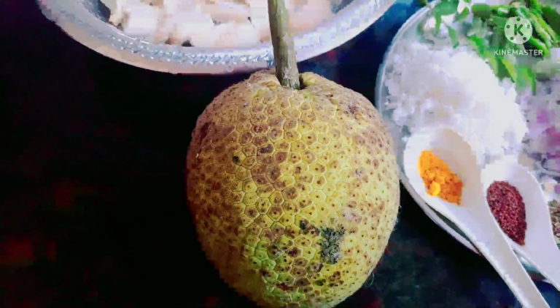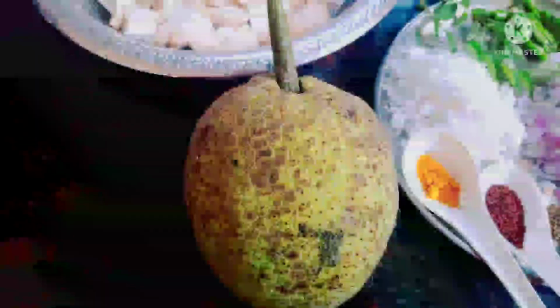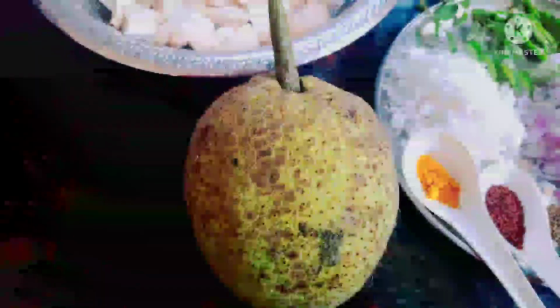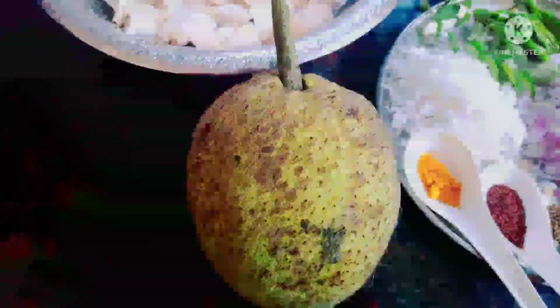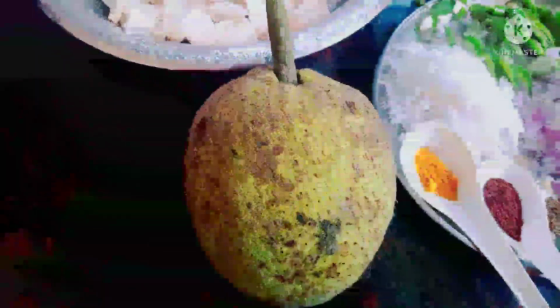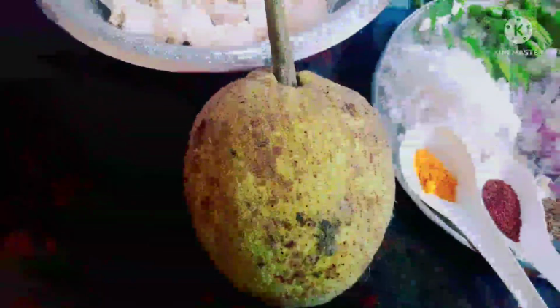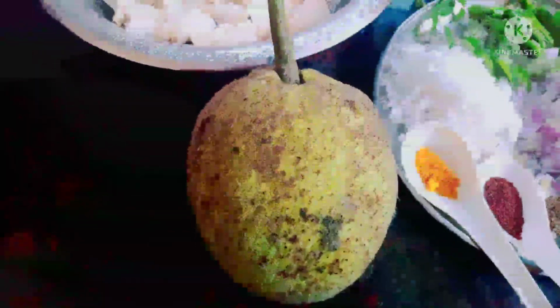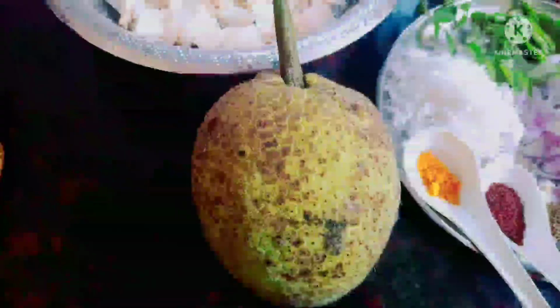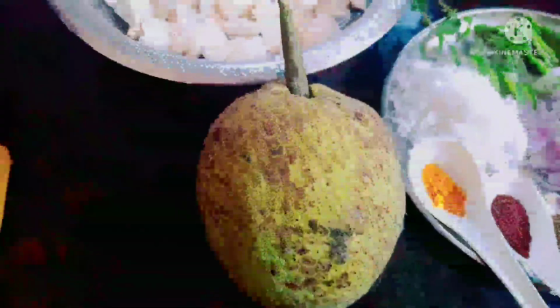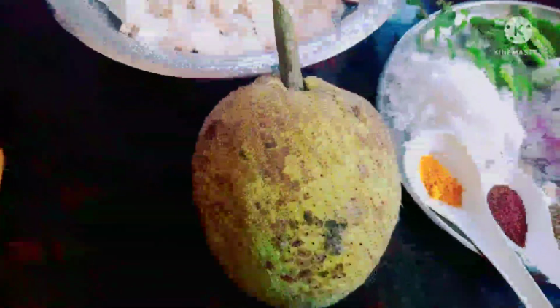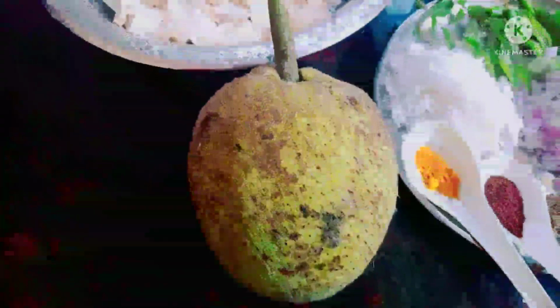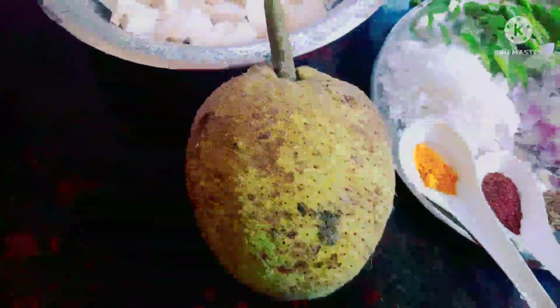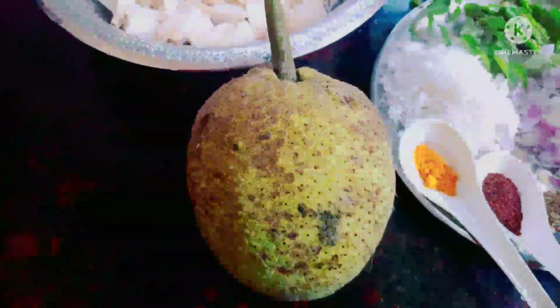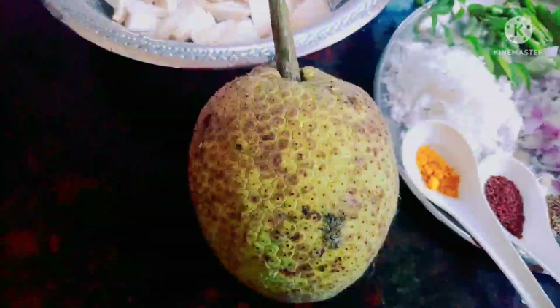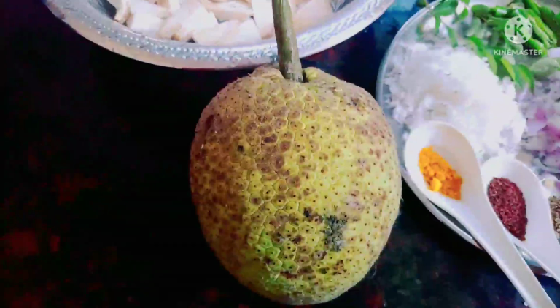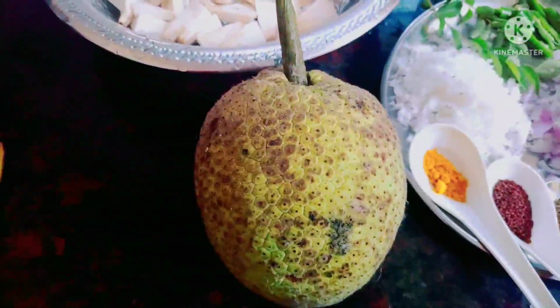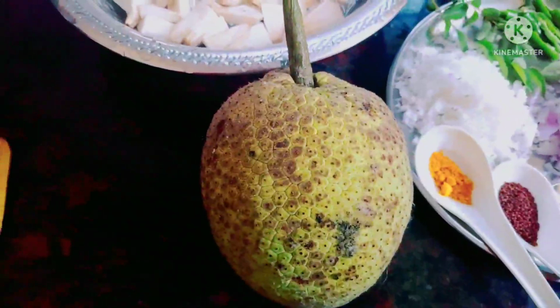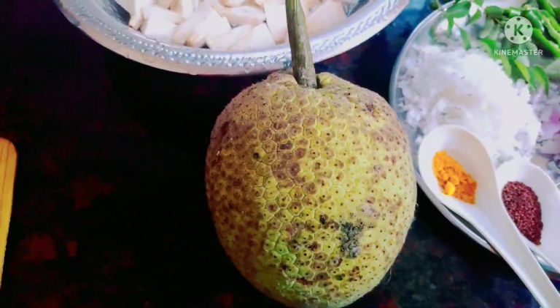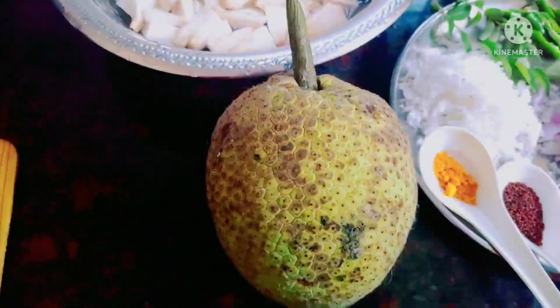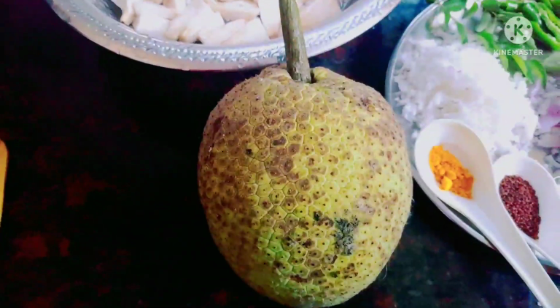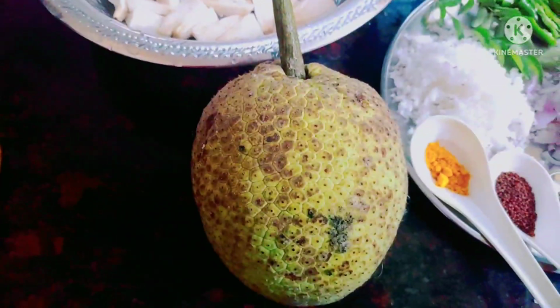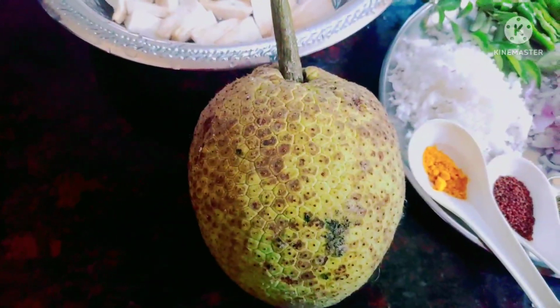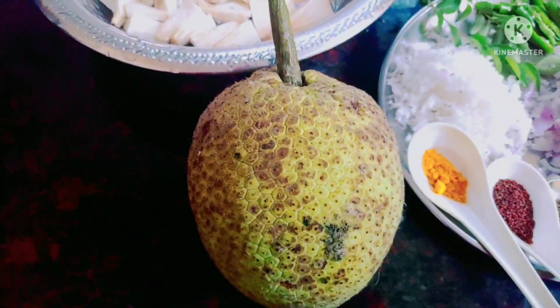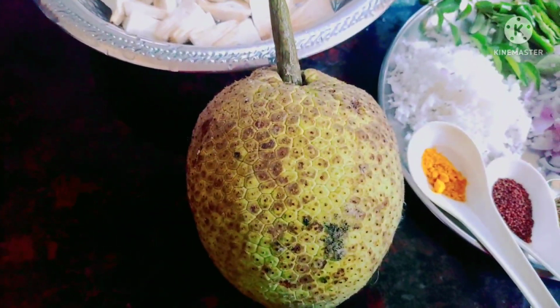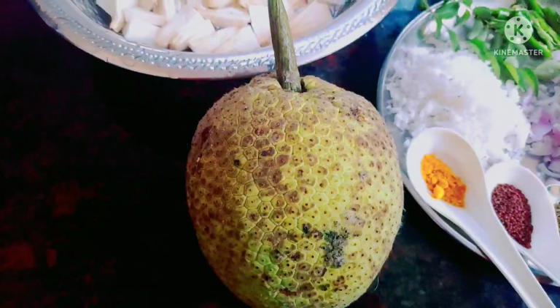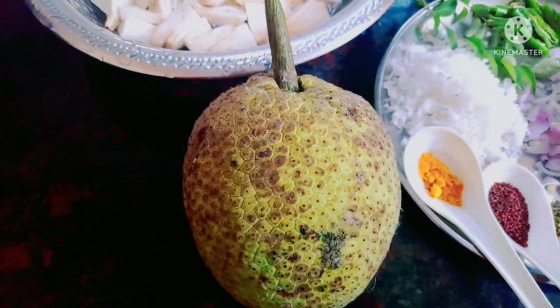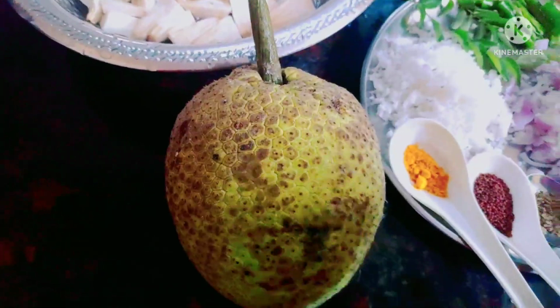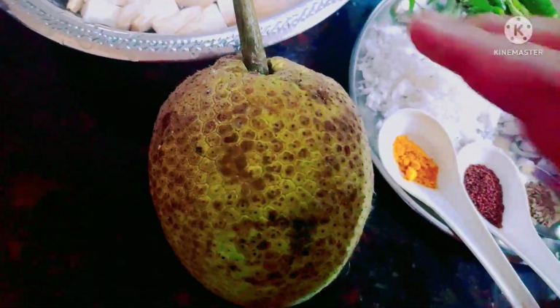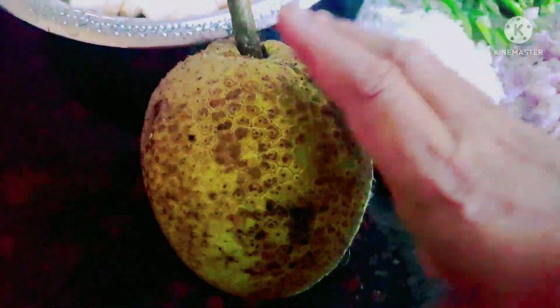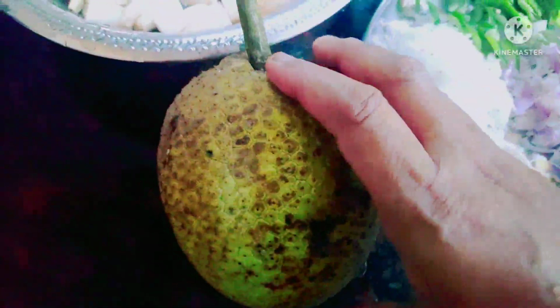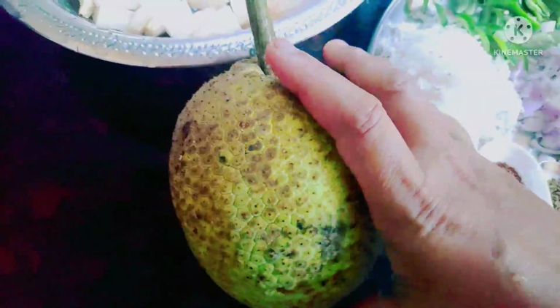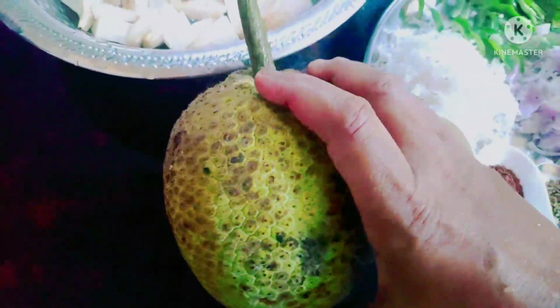Namaskar! How are you? Lakshmi Uleta. Today I am going to prepare a meal.